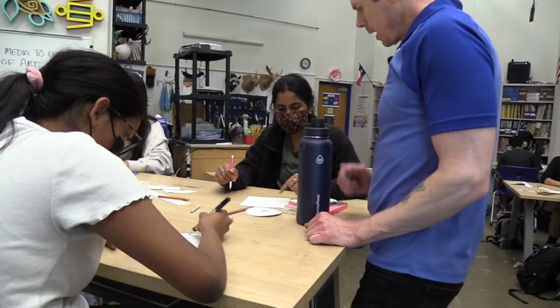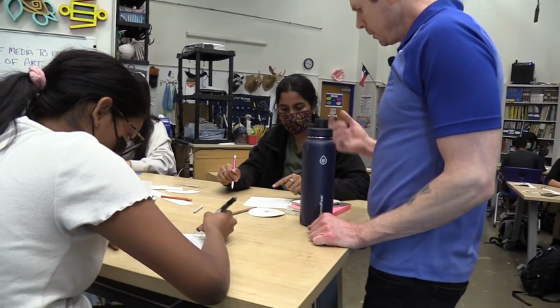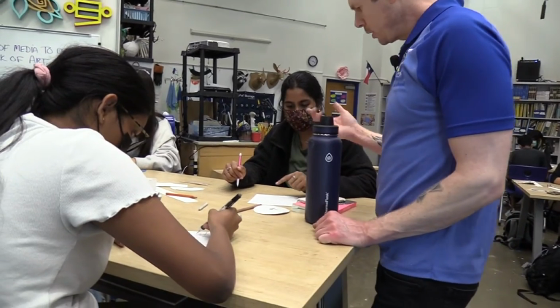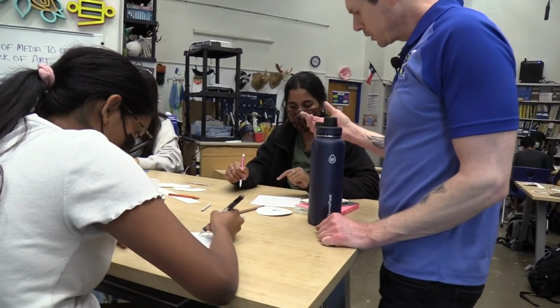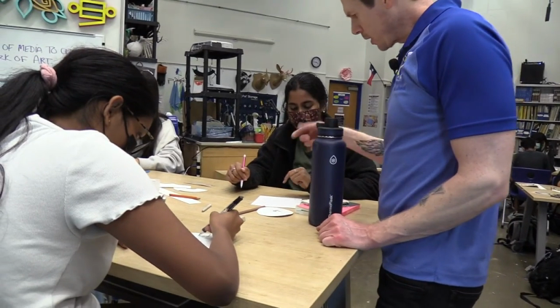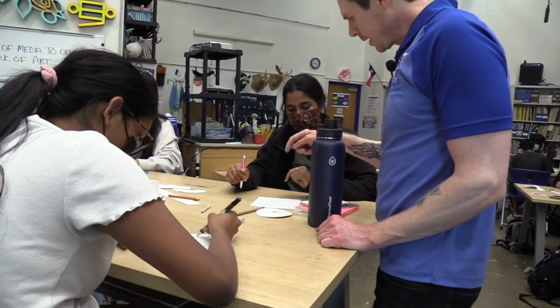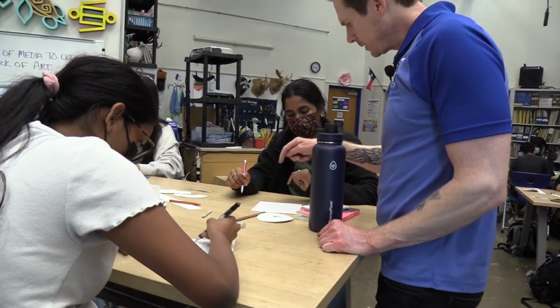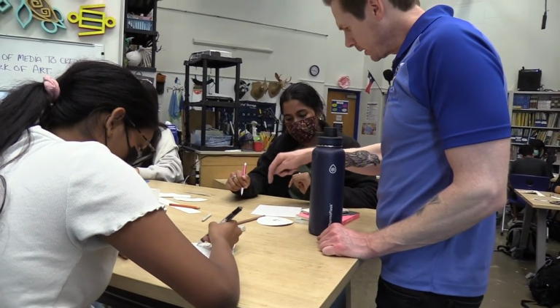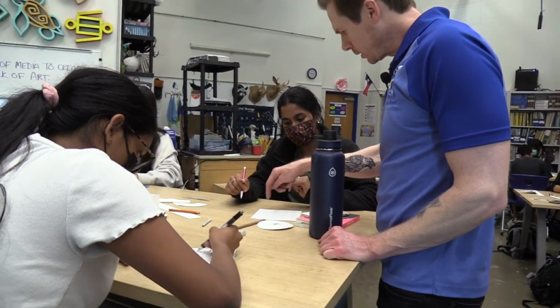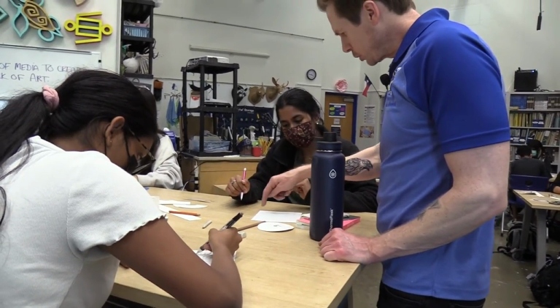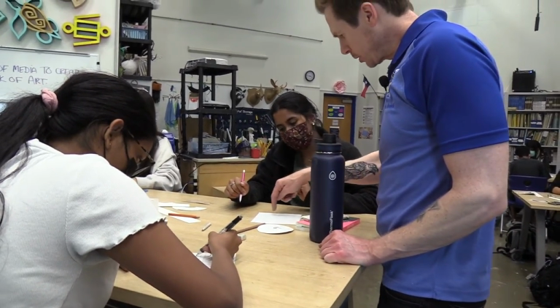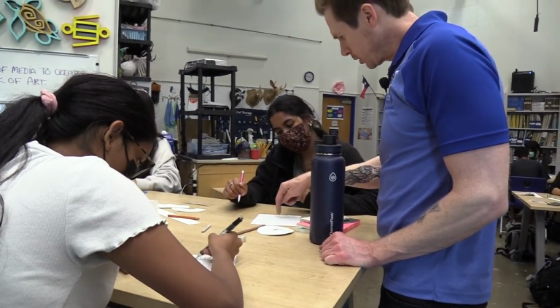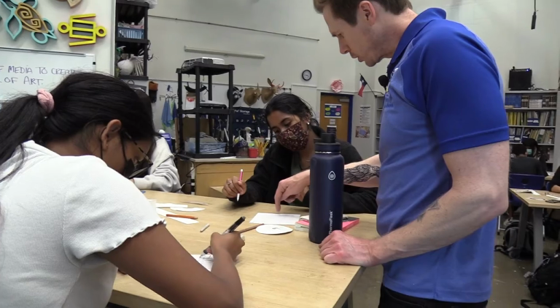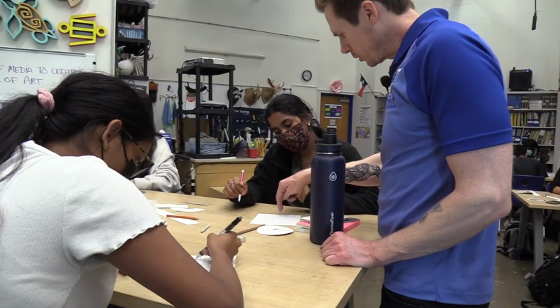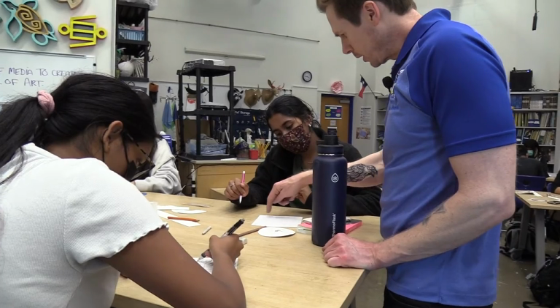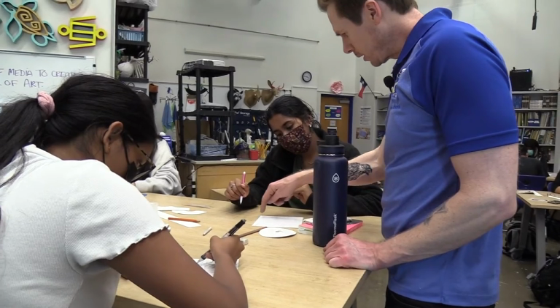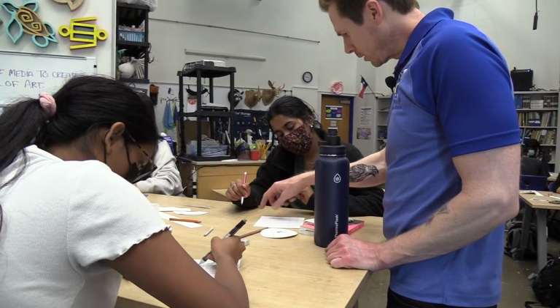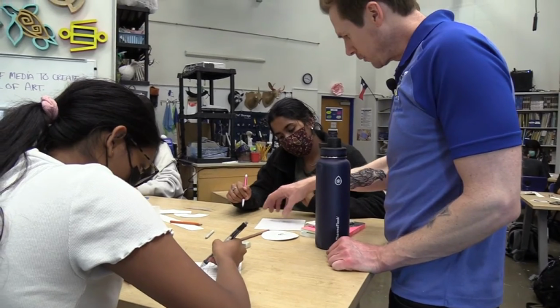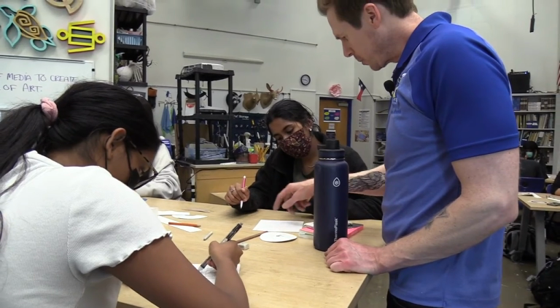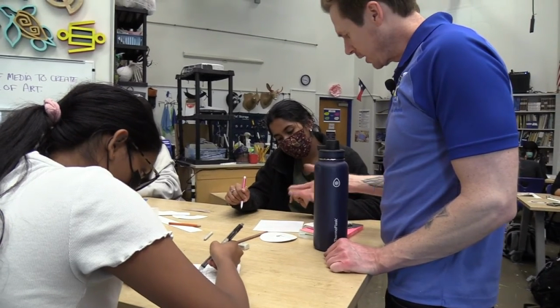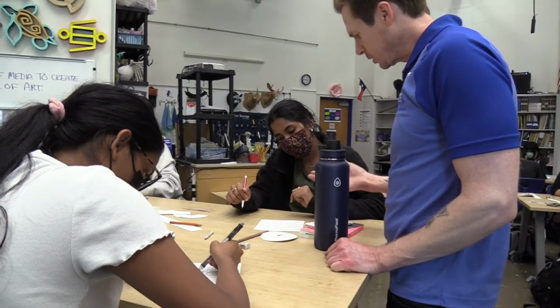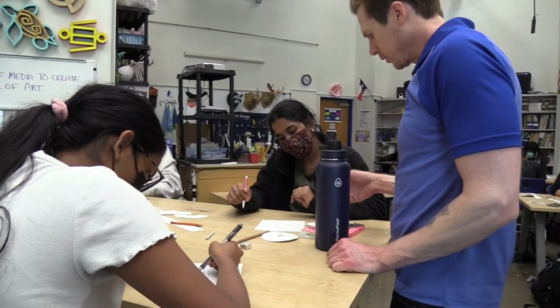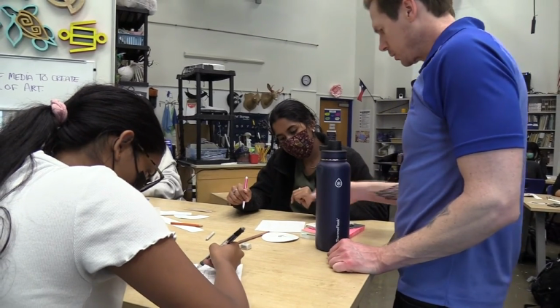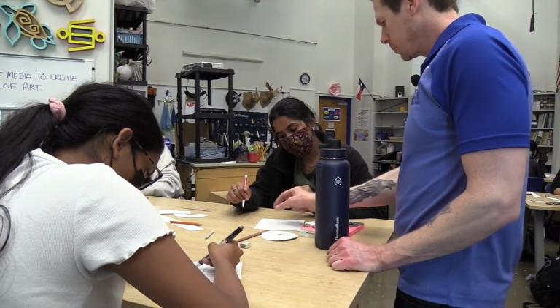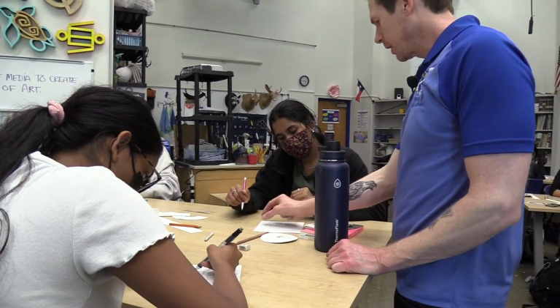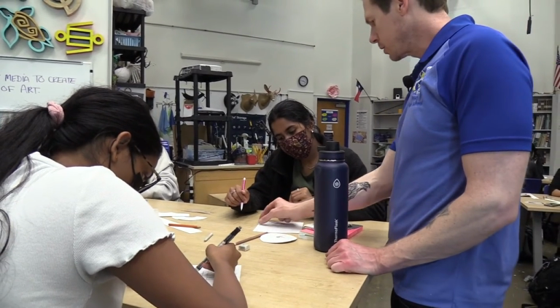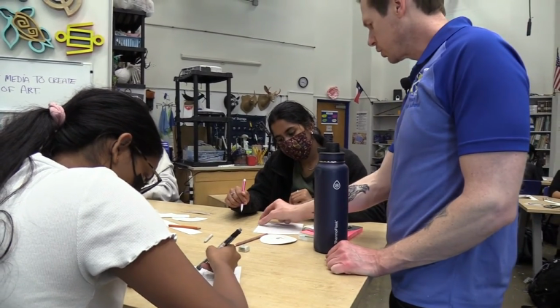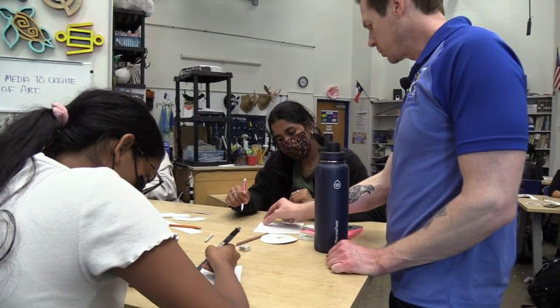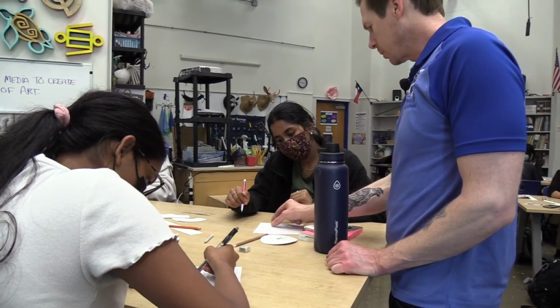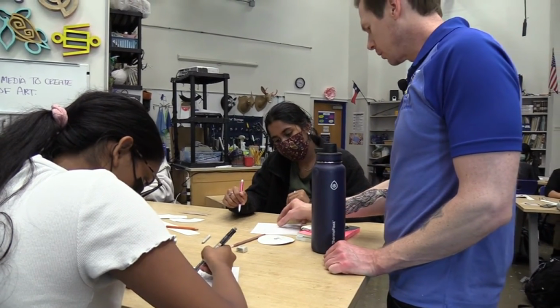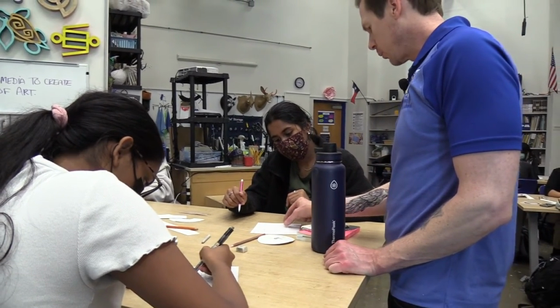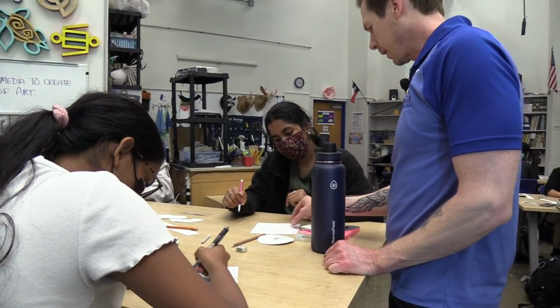Mr. Newman teaches Art 1, Ceramics, and AP 3D, and the classes are project-based.